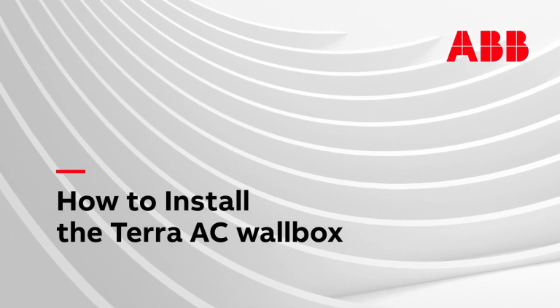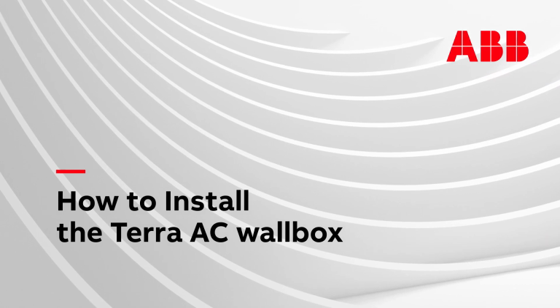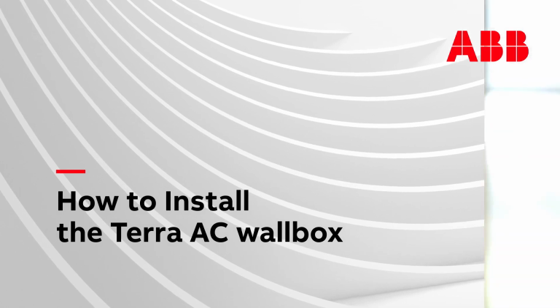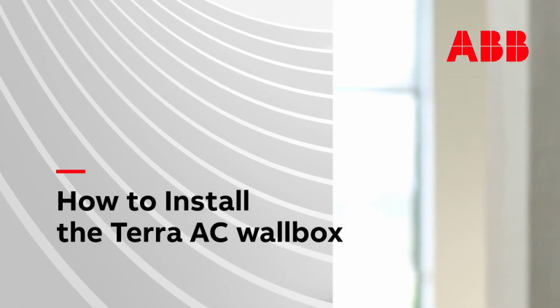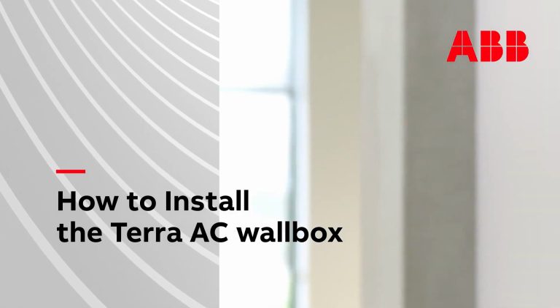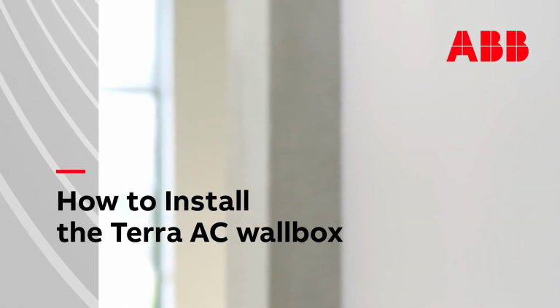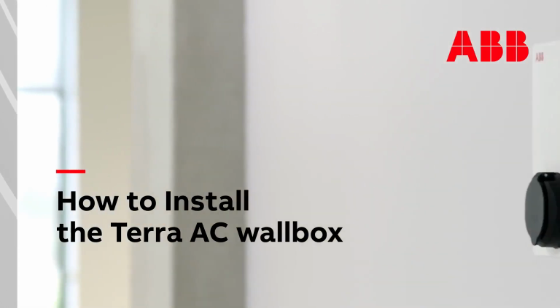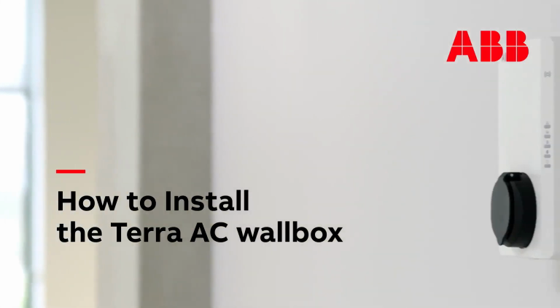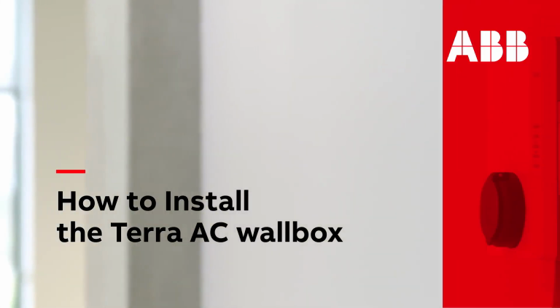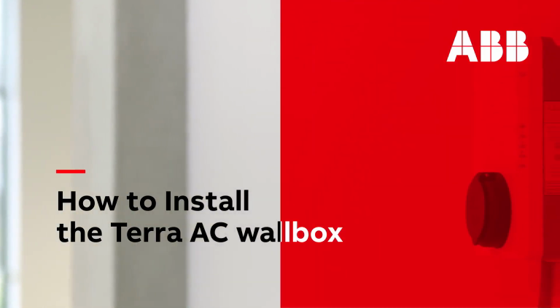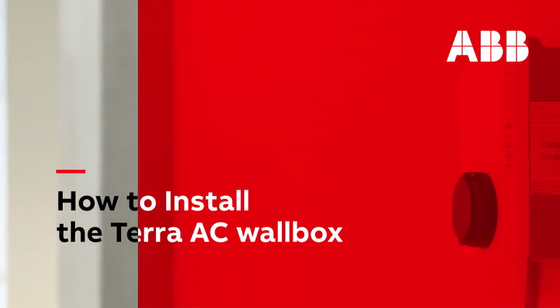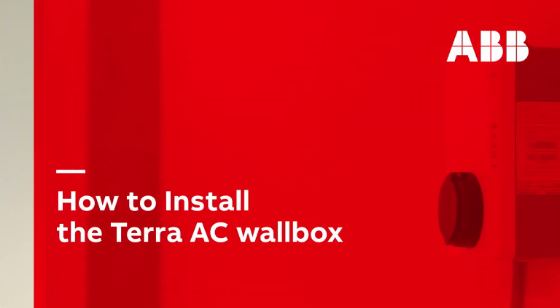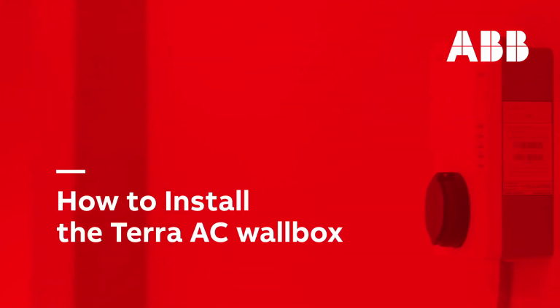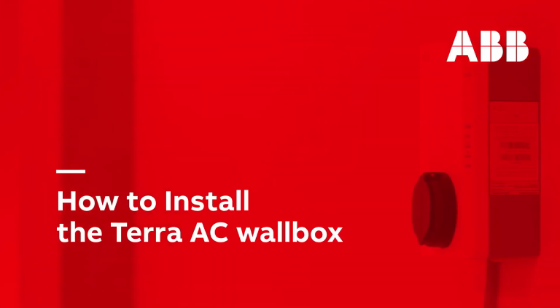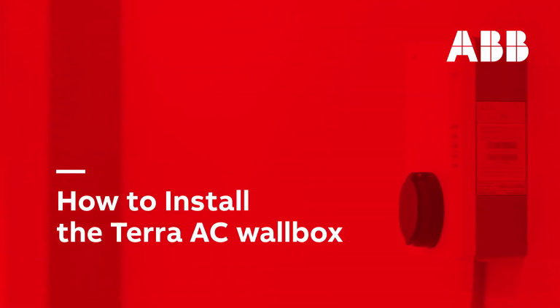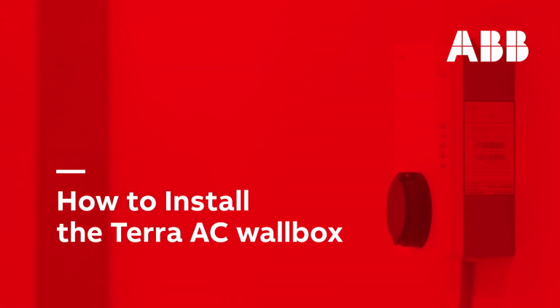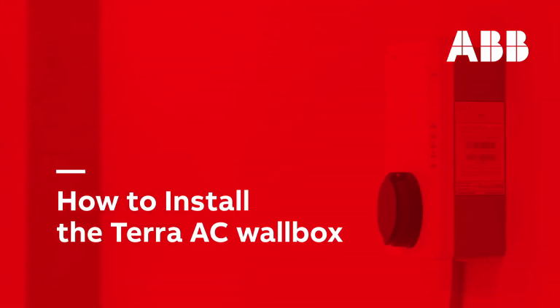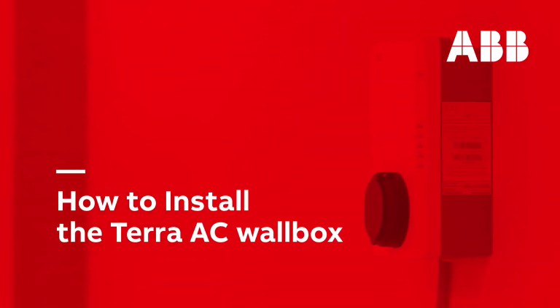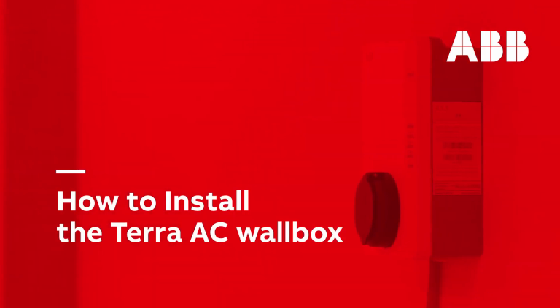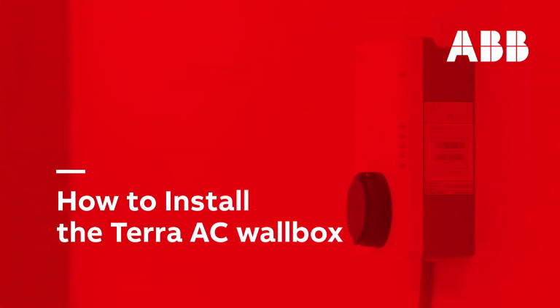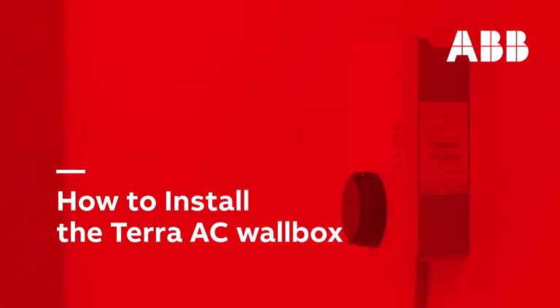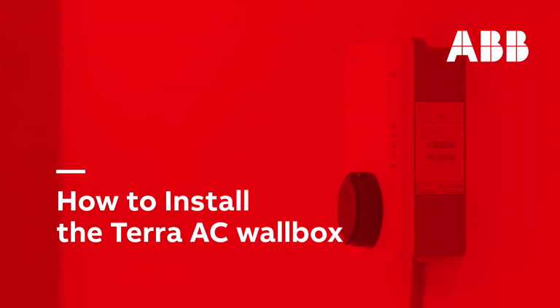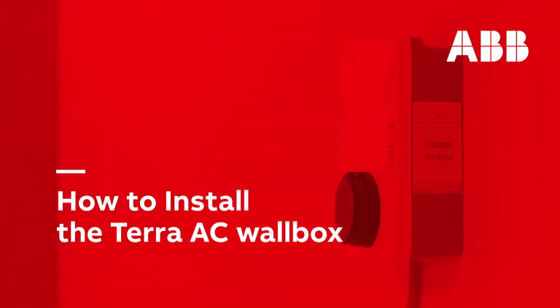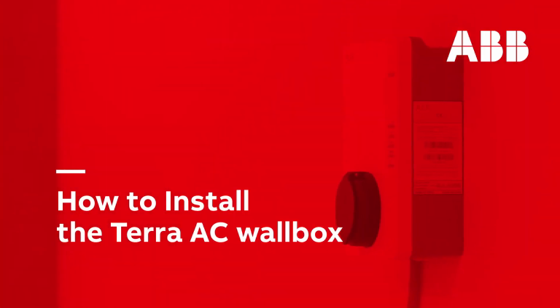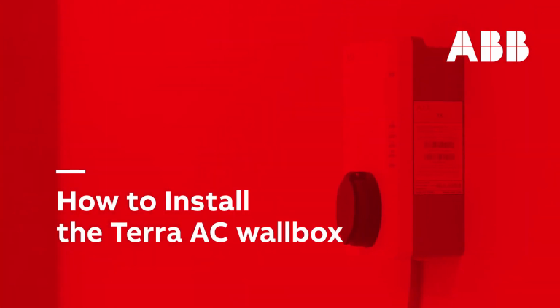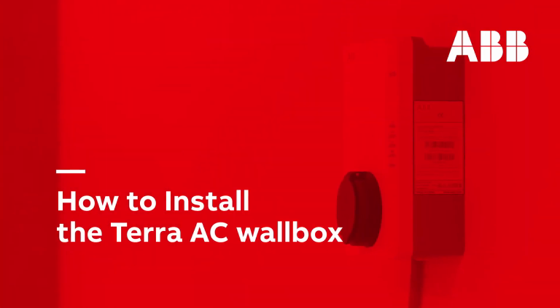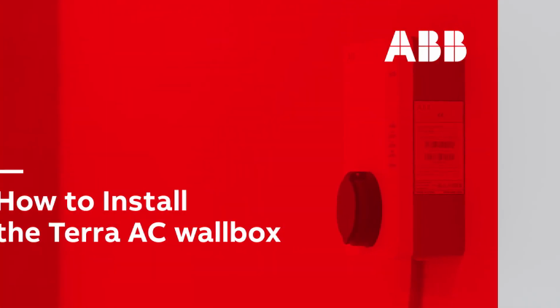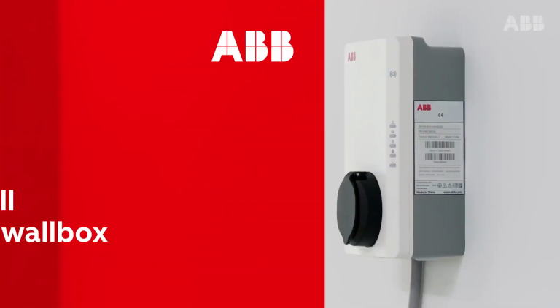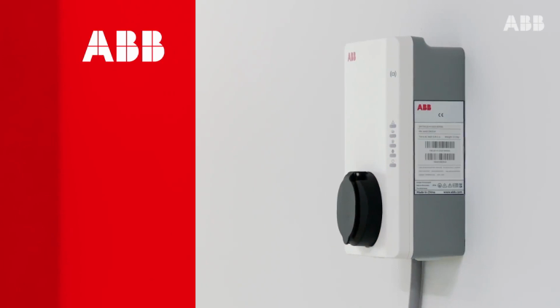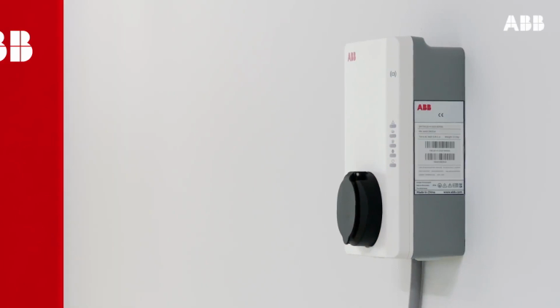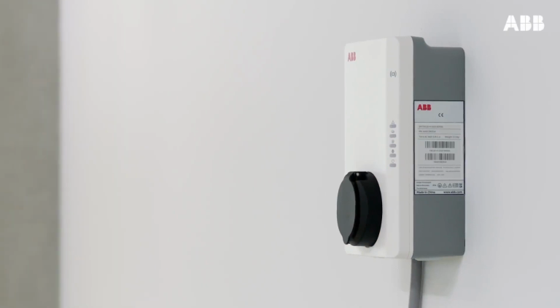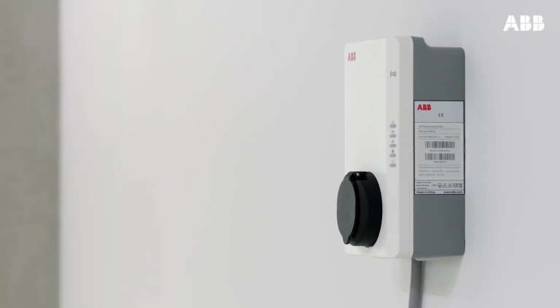In this video you will see how to correctly install the Terra AC wall box onto a wall.